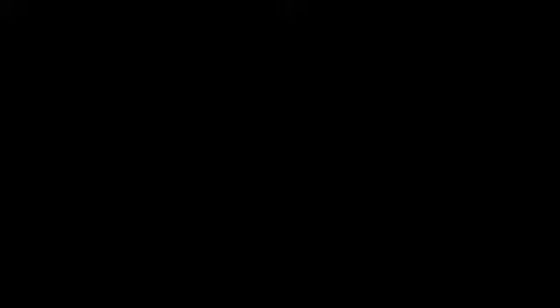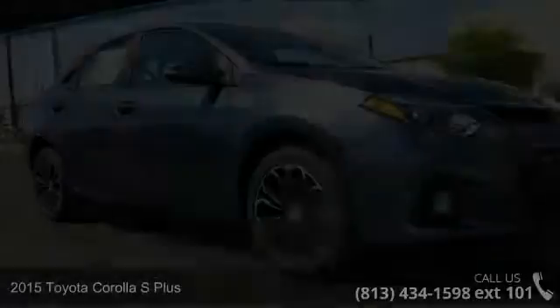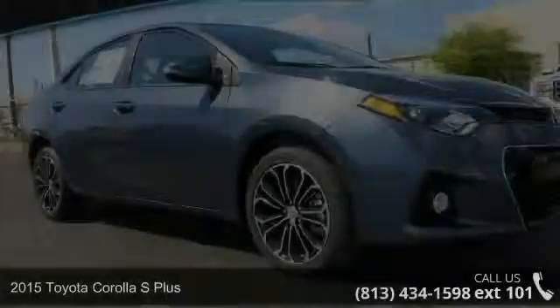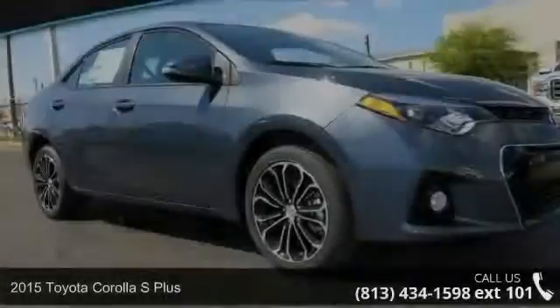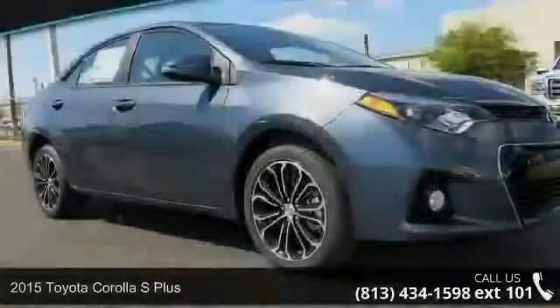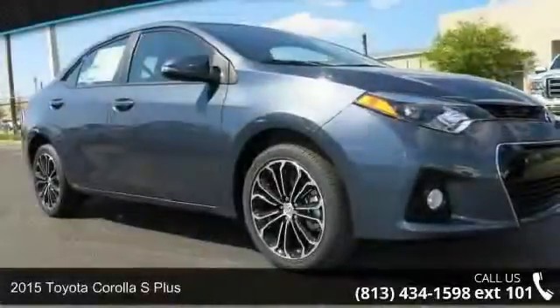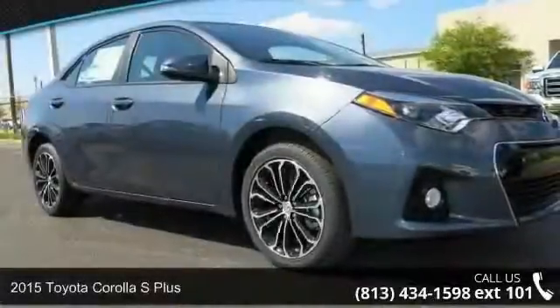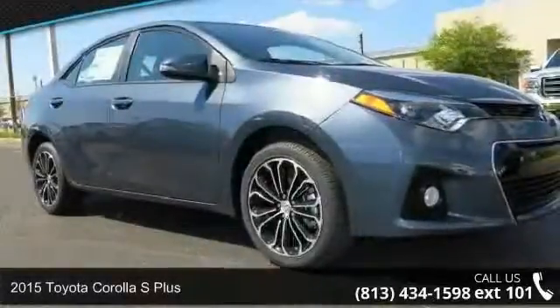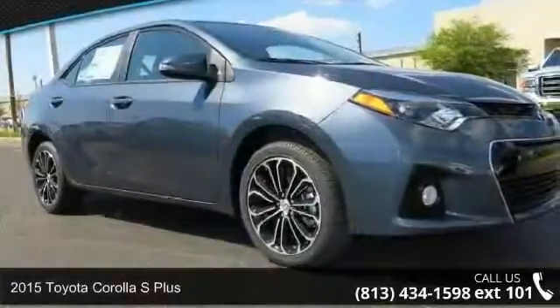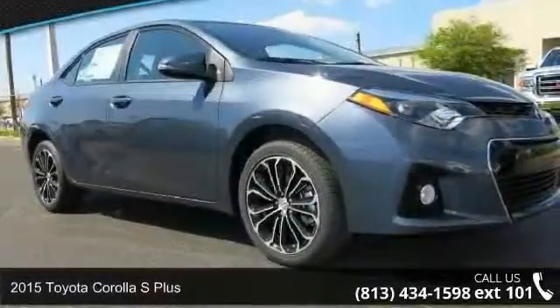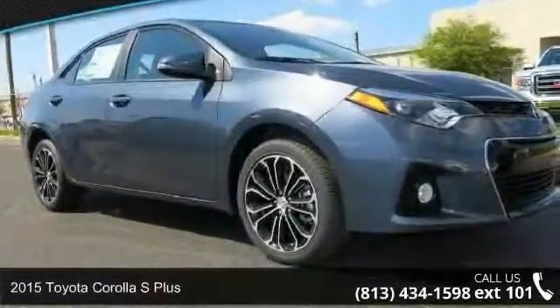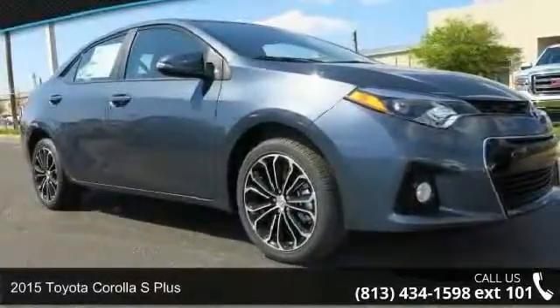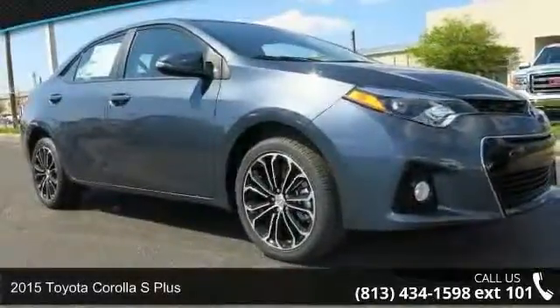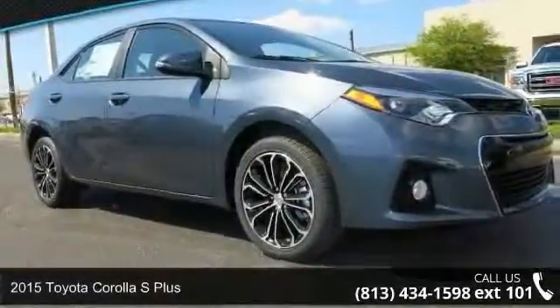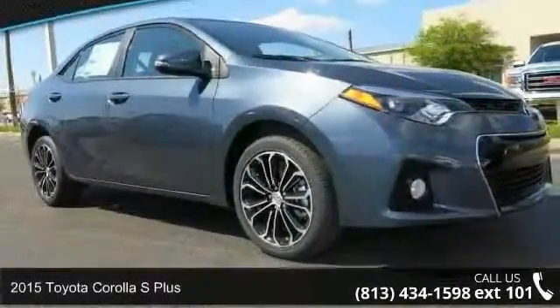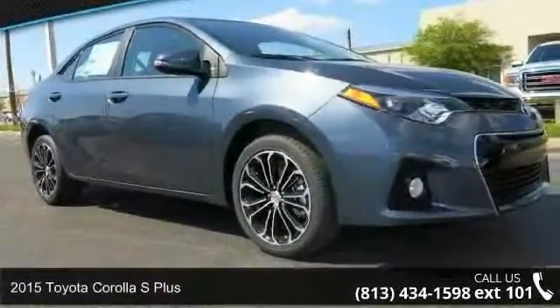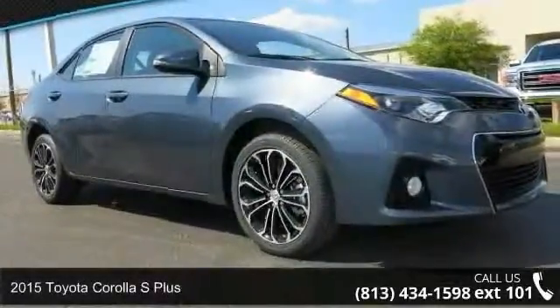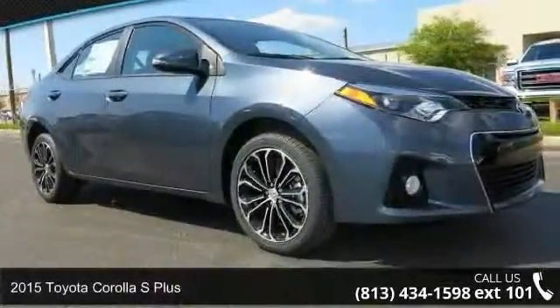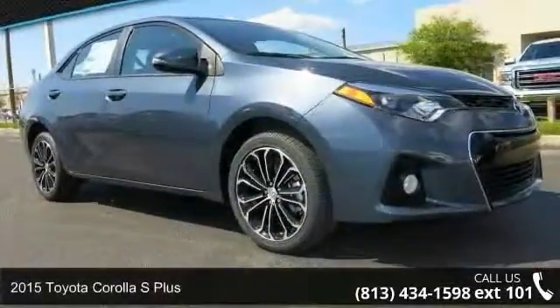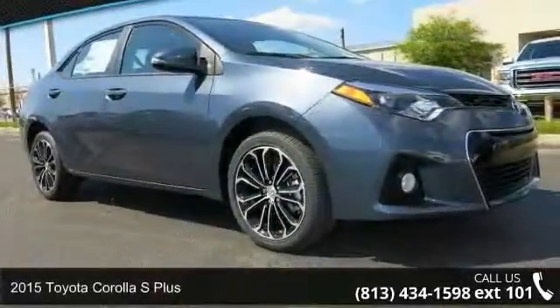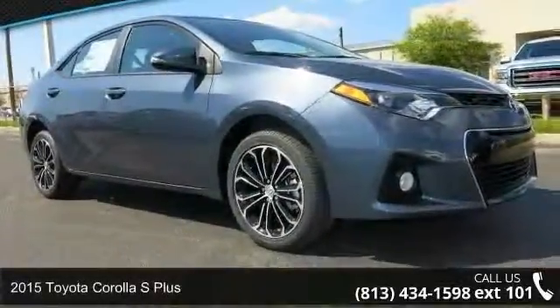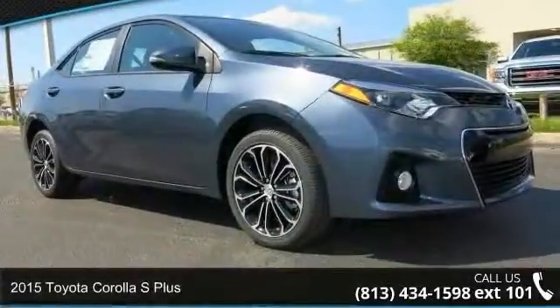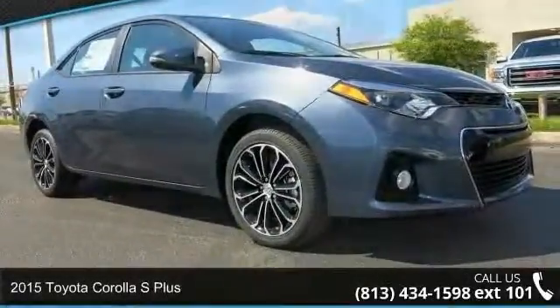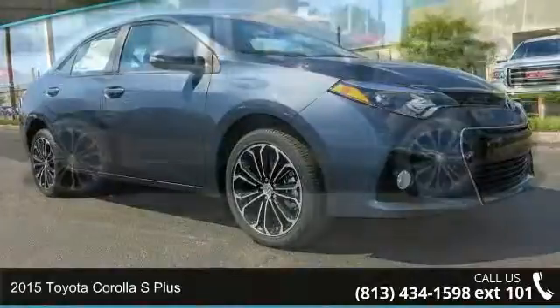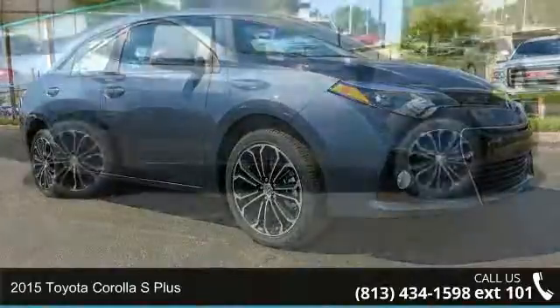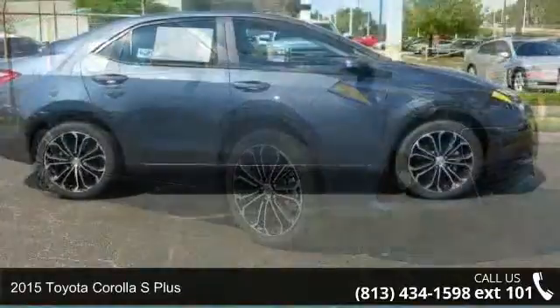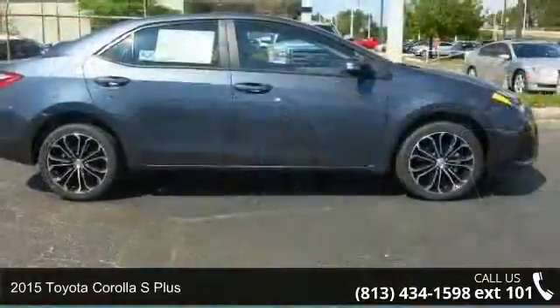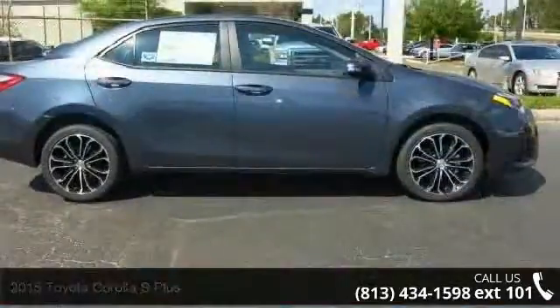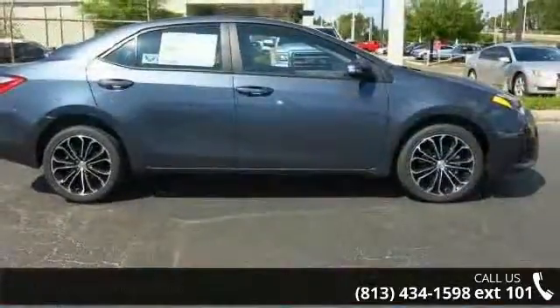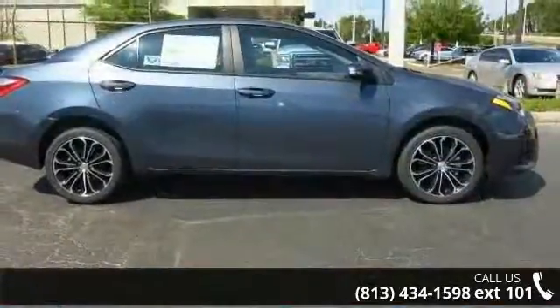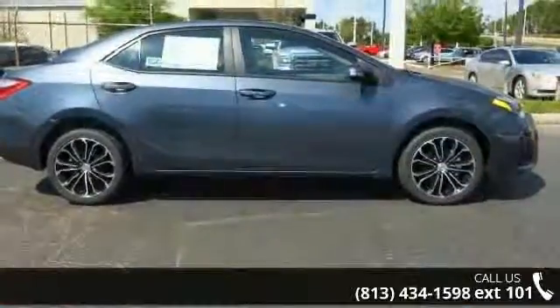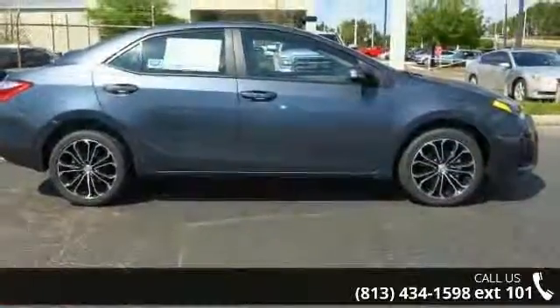Step on to the 2015 Toyota Corolla. If you are looking for an automobile with great features, look no further.